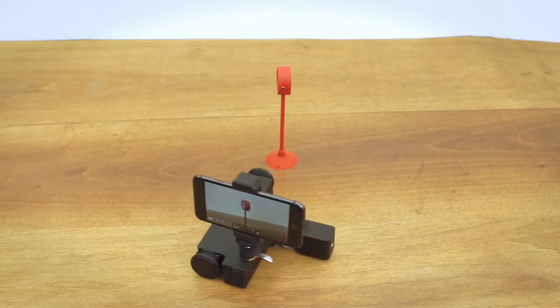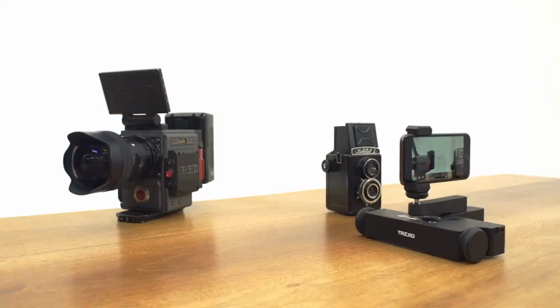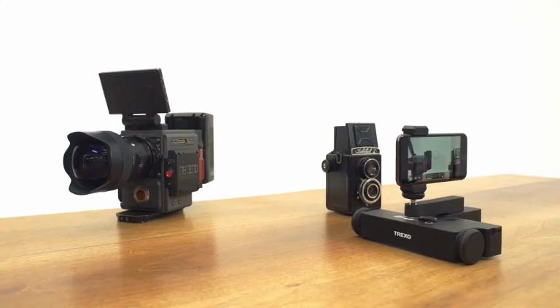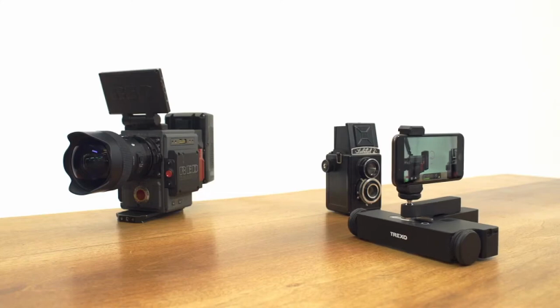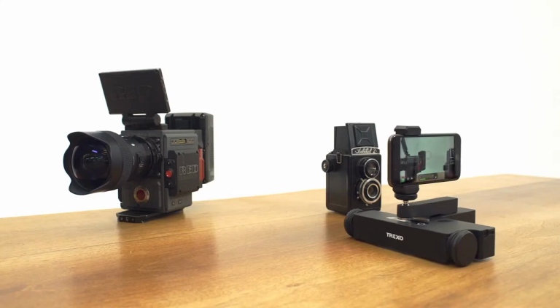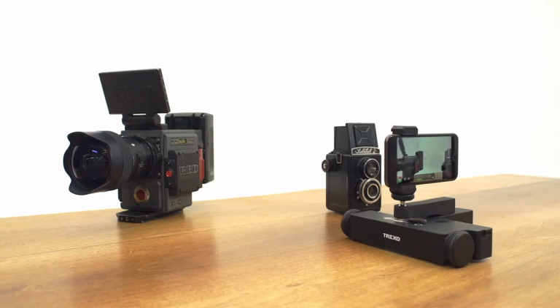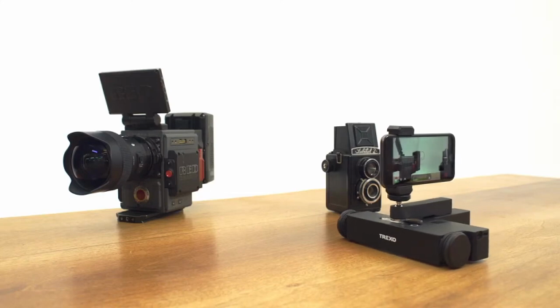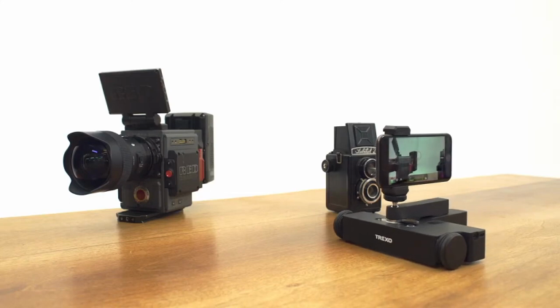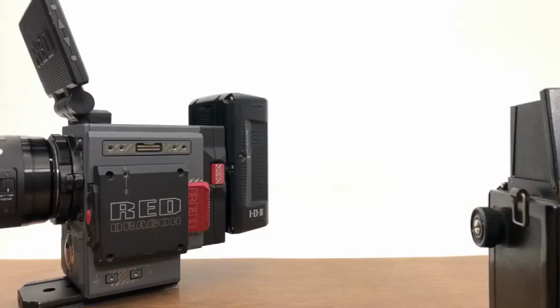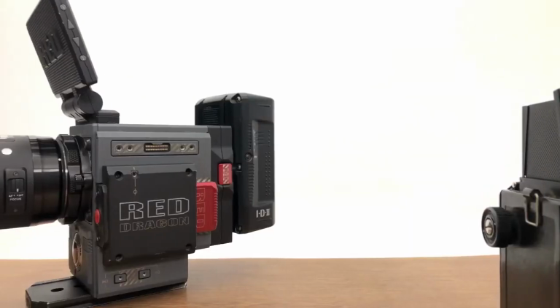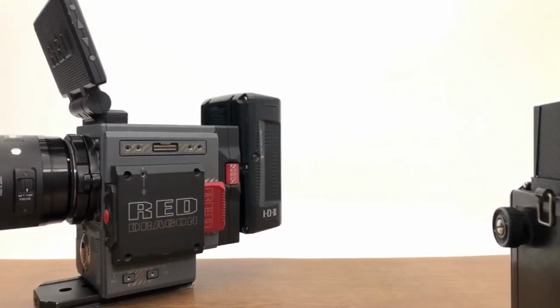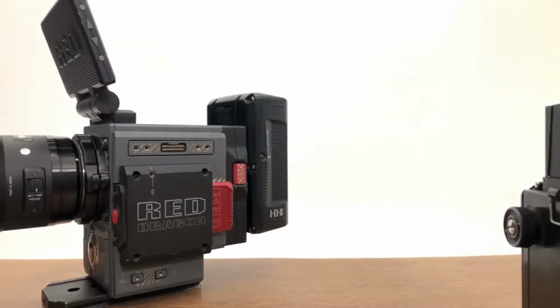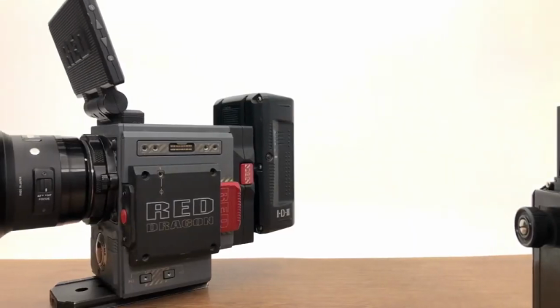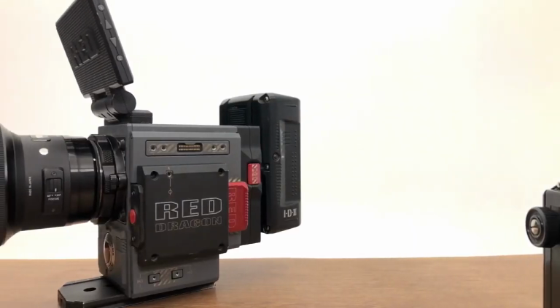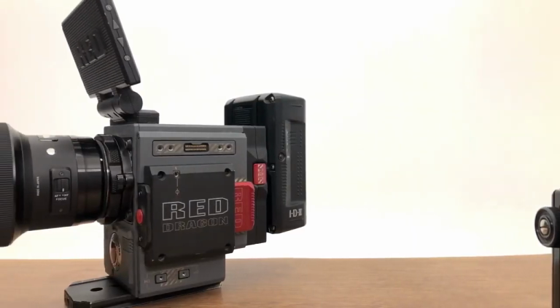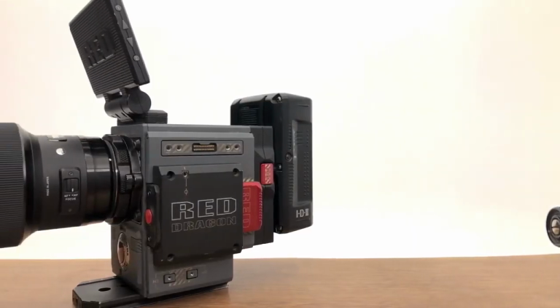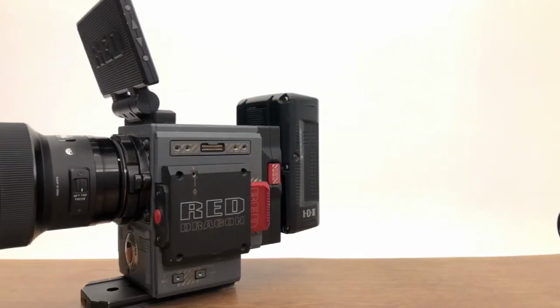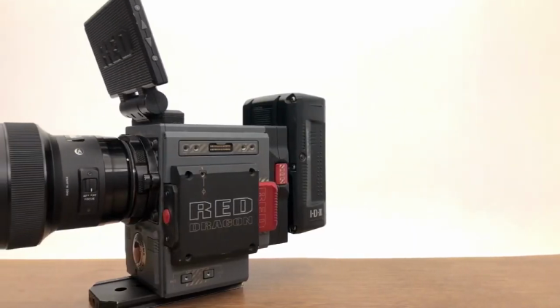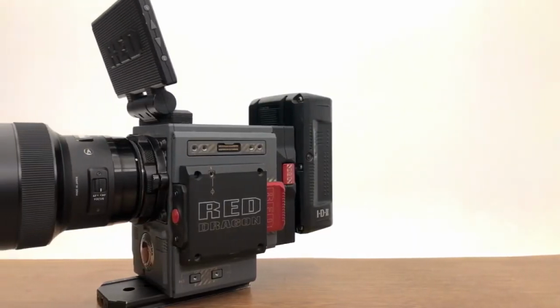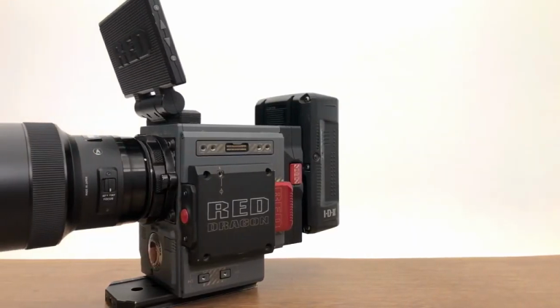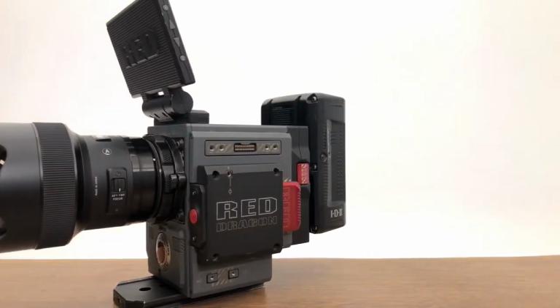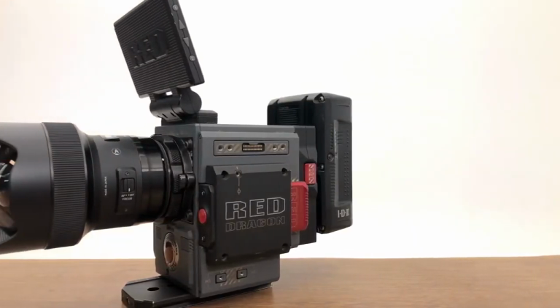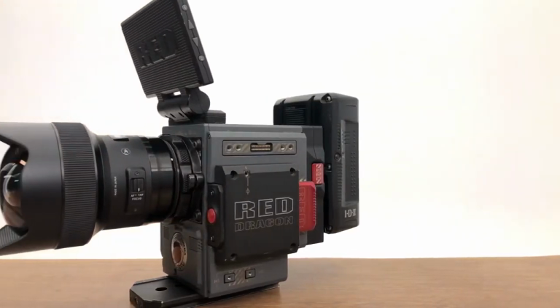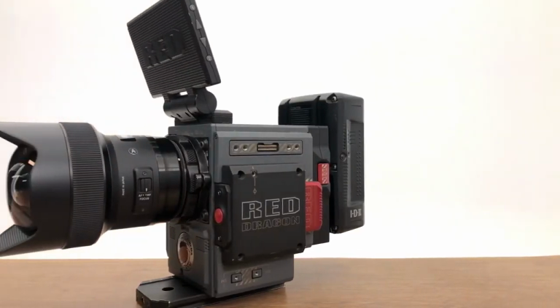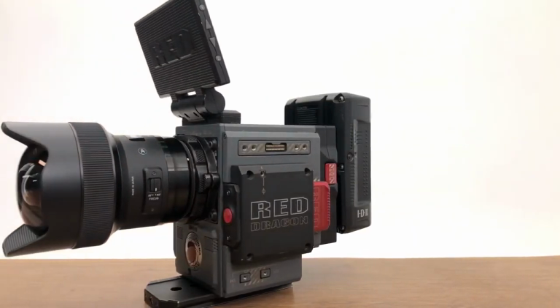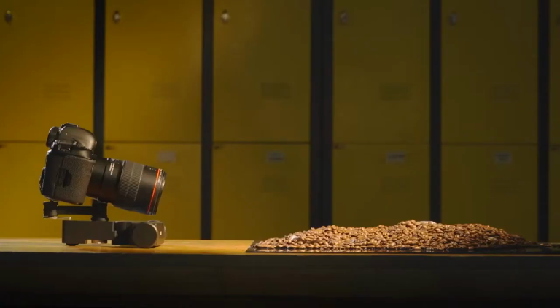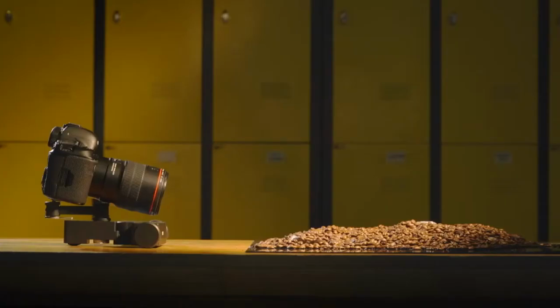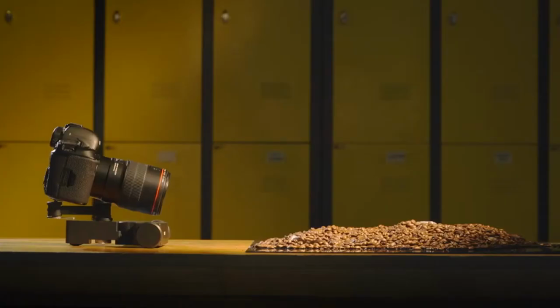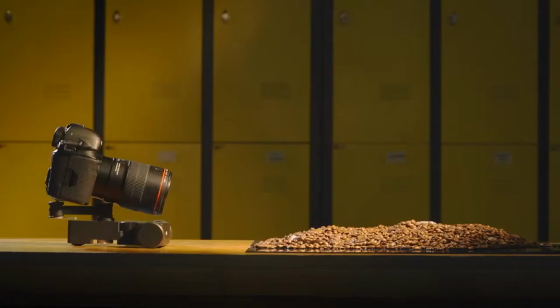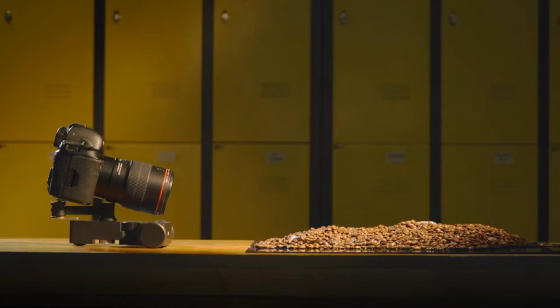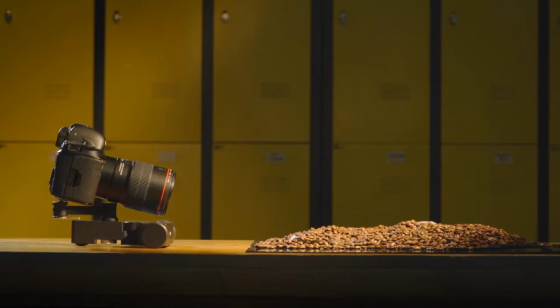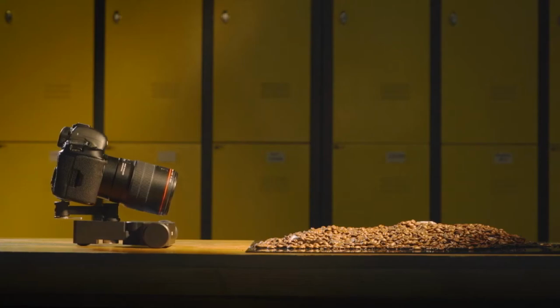And also with long dolly in-out shots, you can take advantage of the shallow depth of field for amazing visuals.